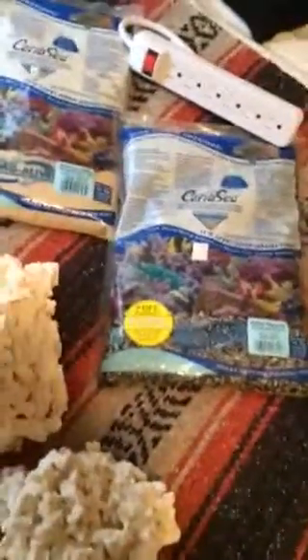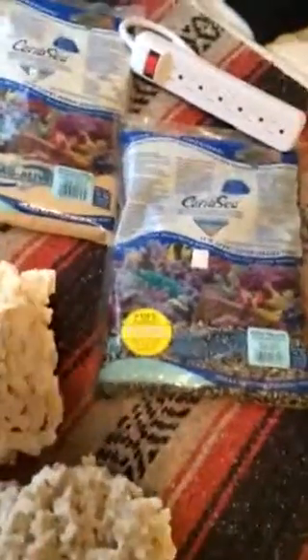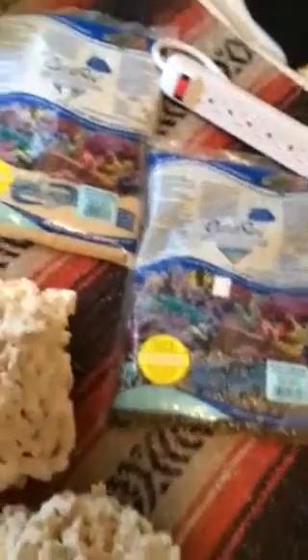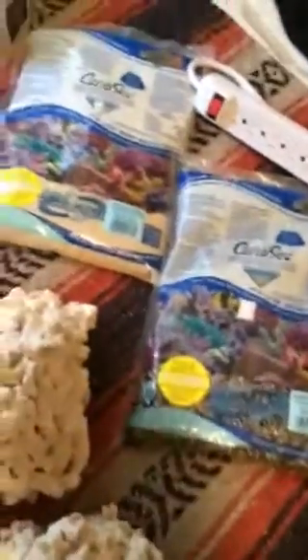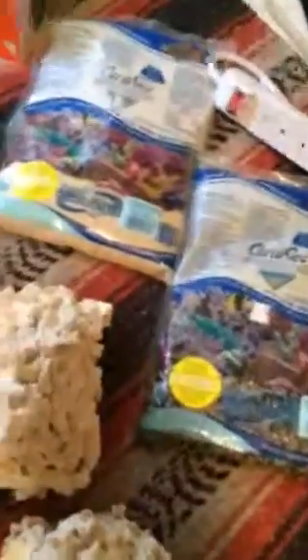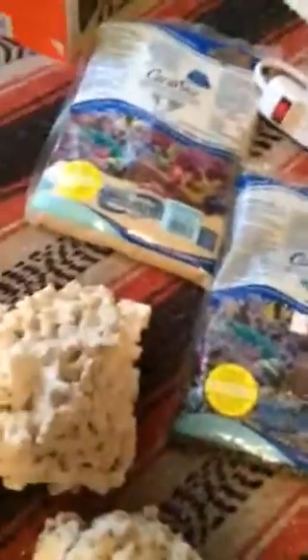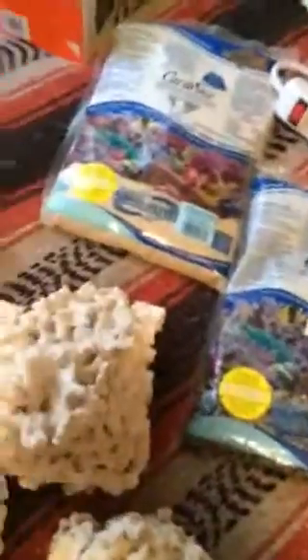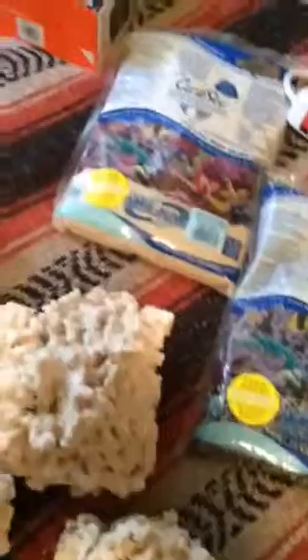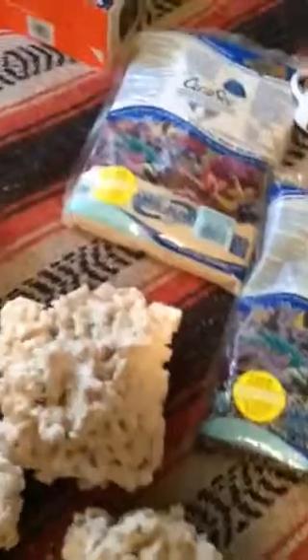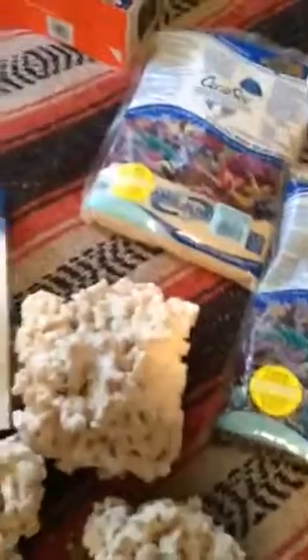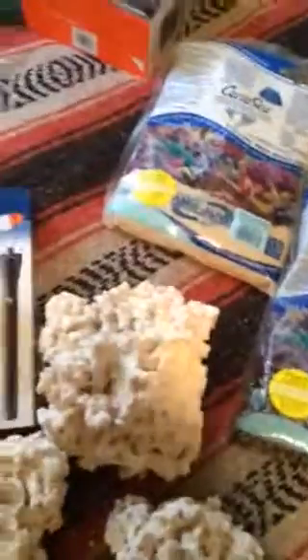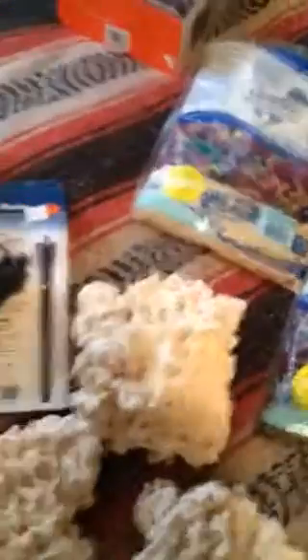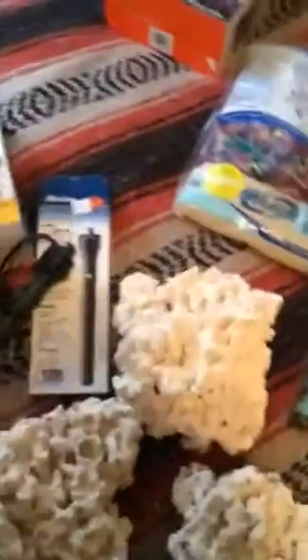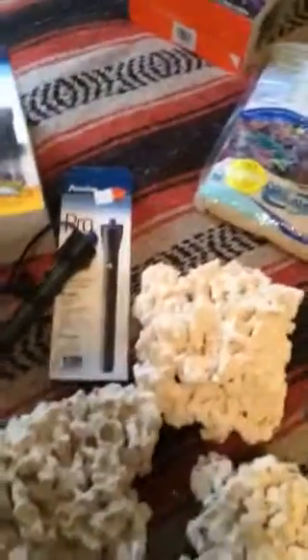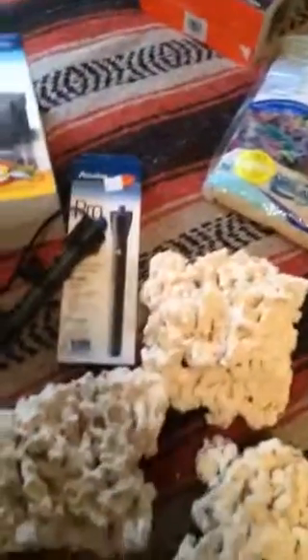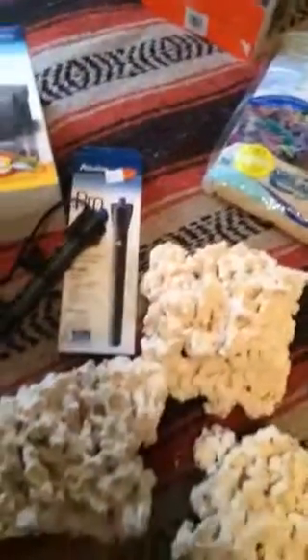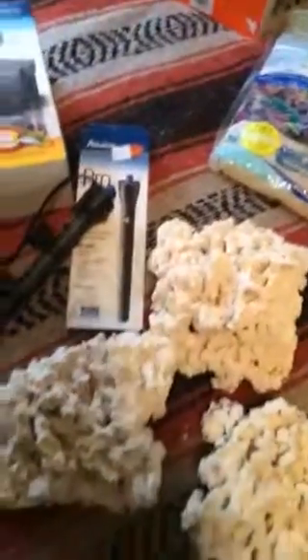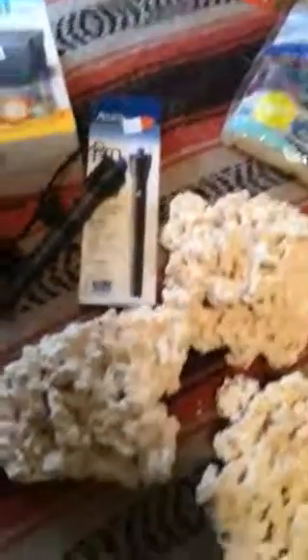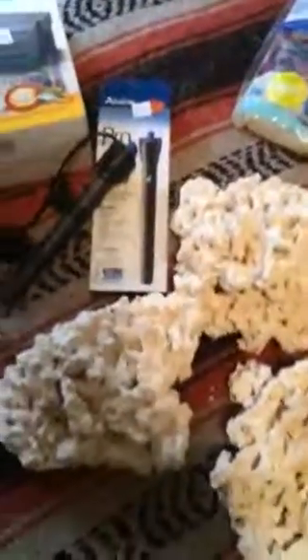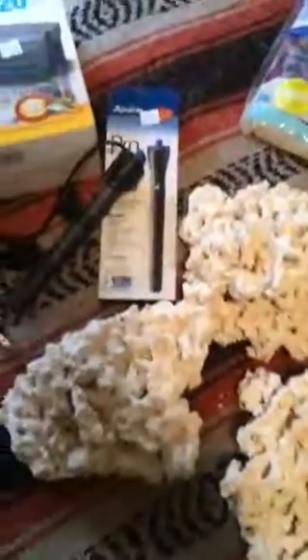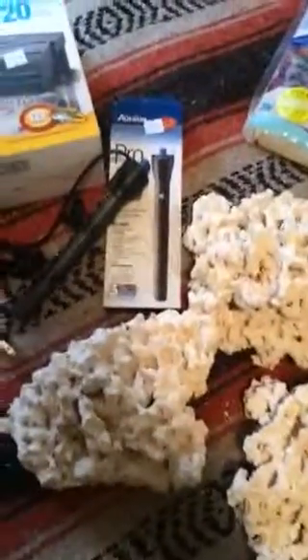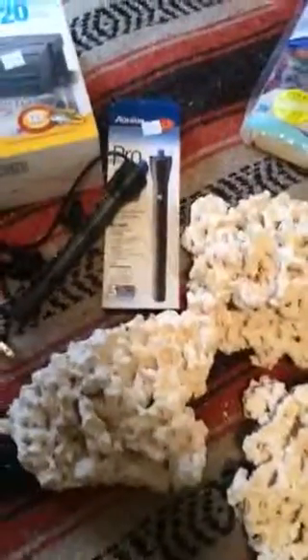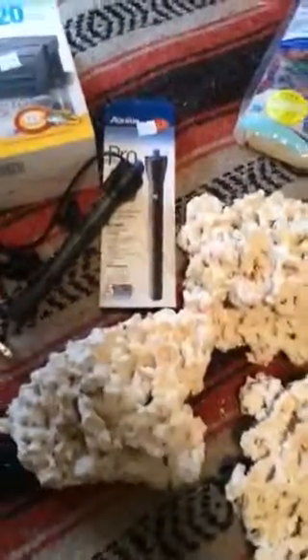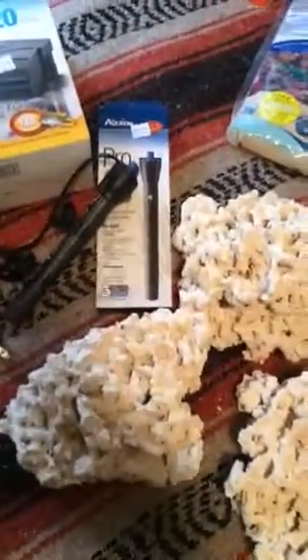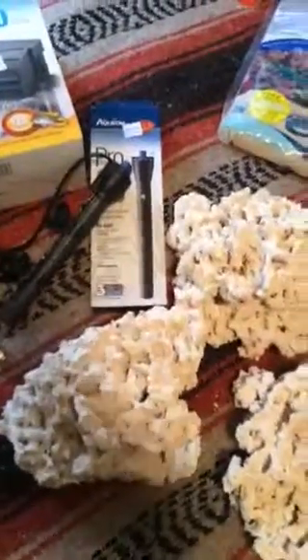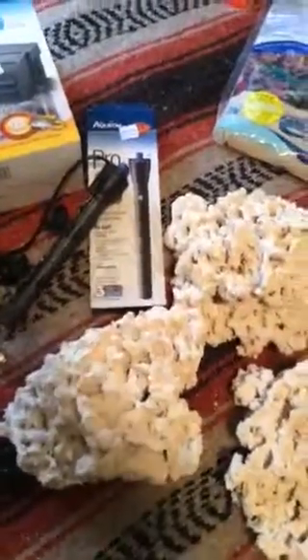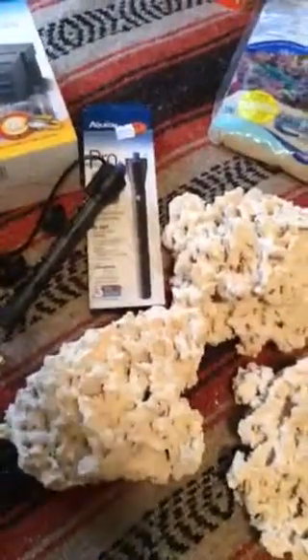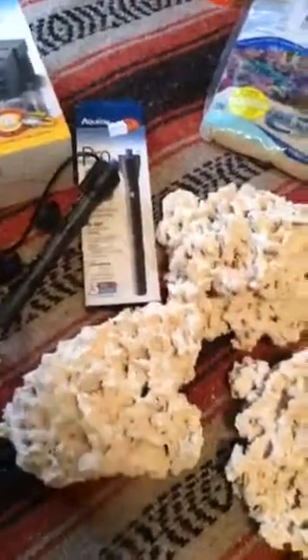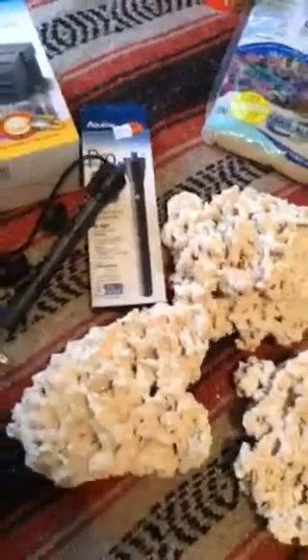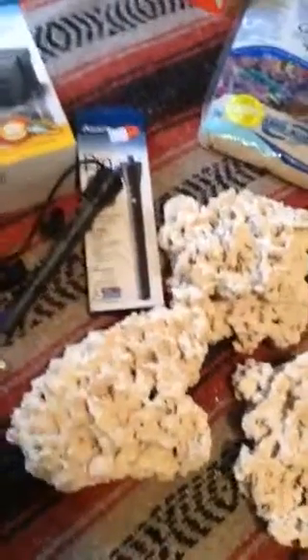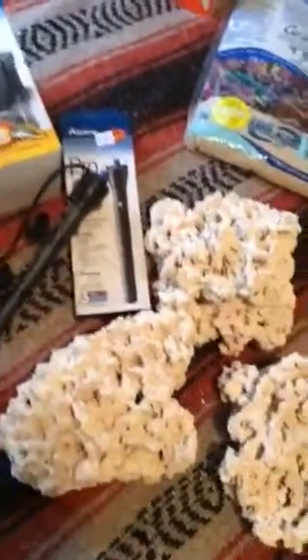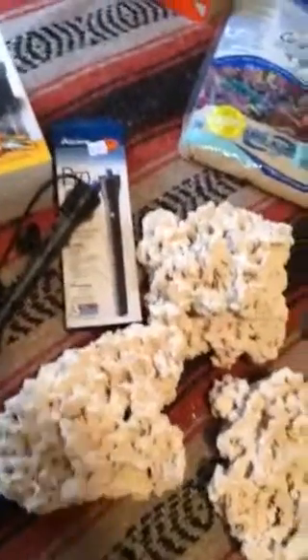So there you have it — some things you may need to start up a saltwater aquarium tank.